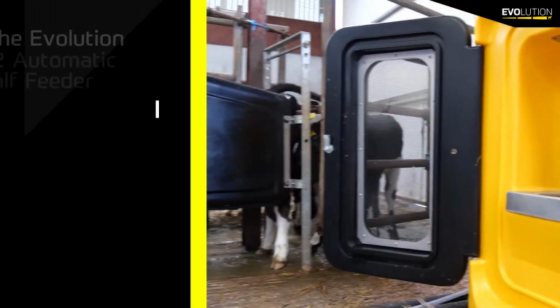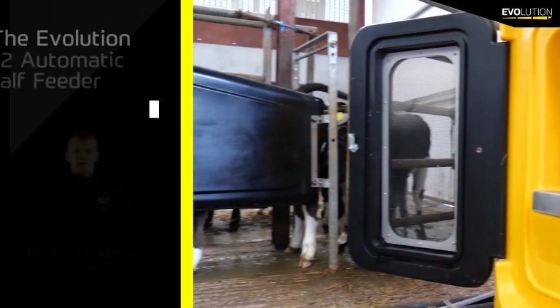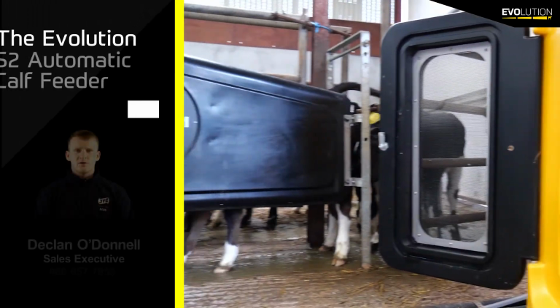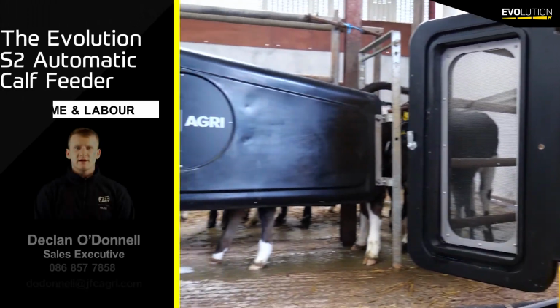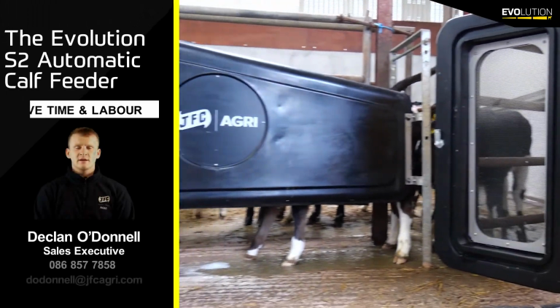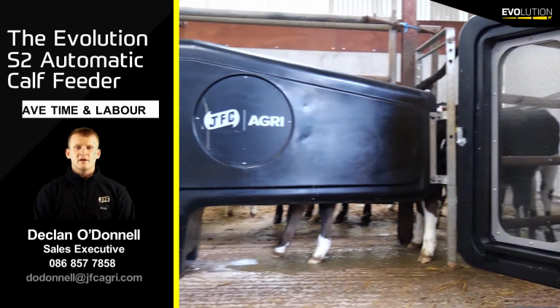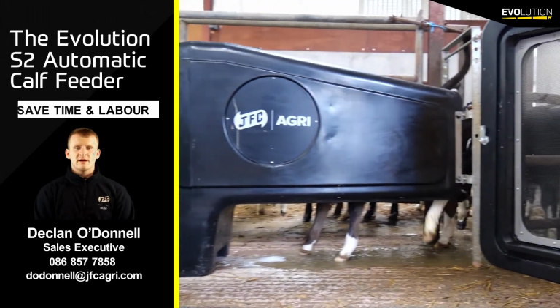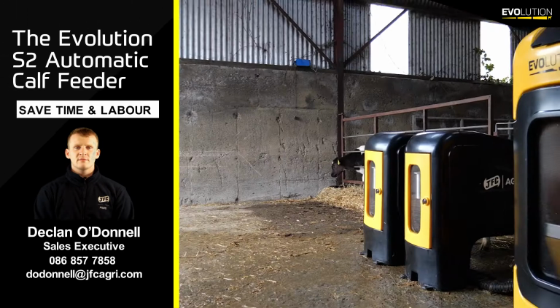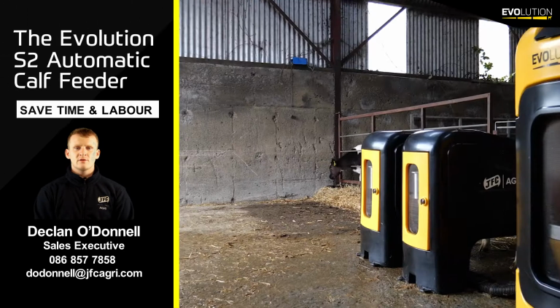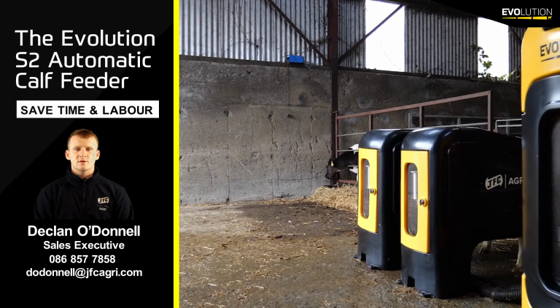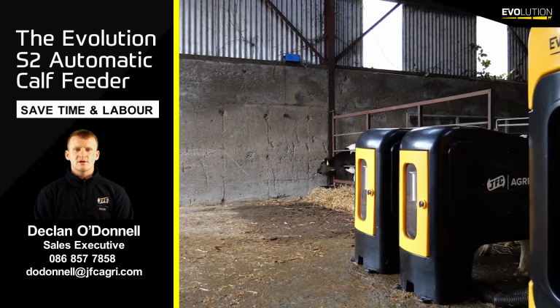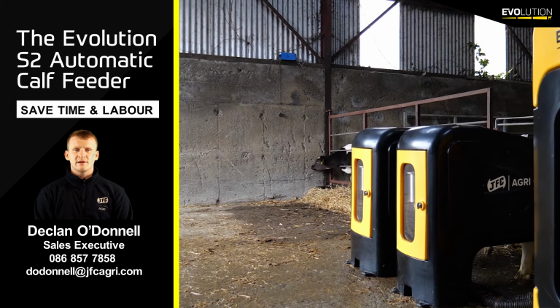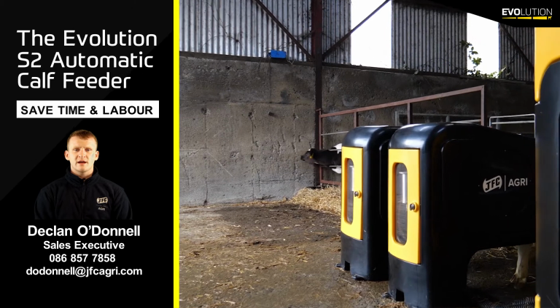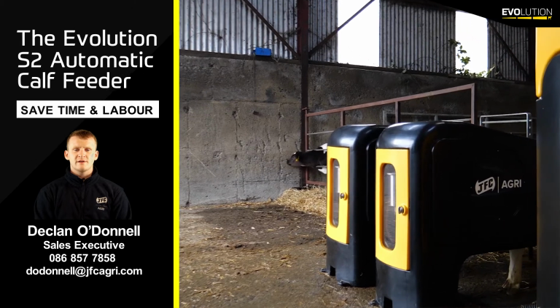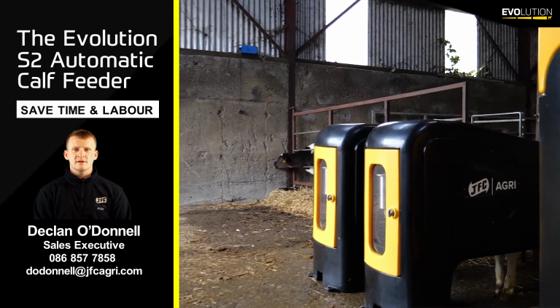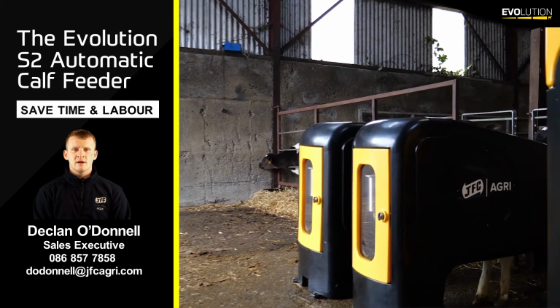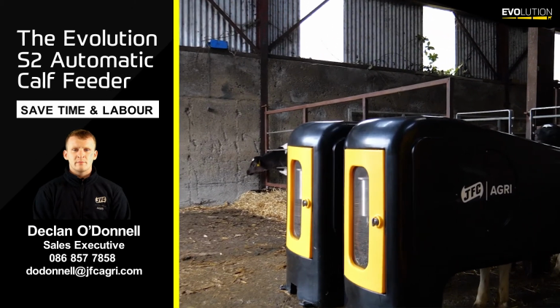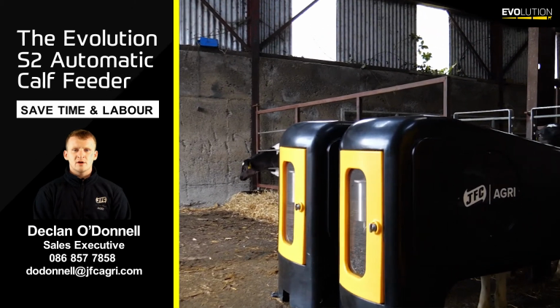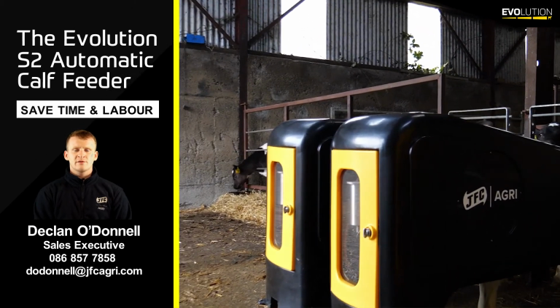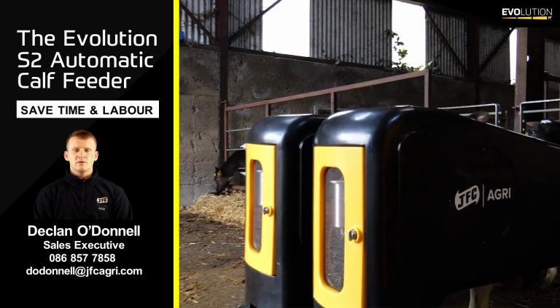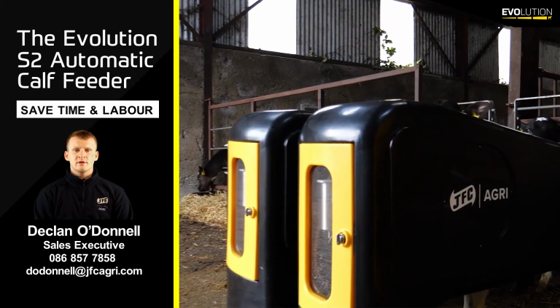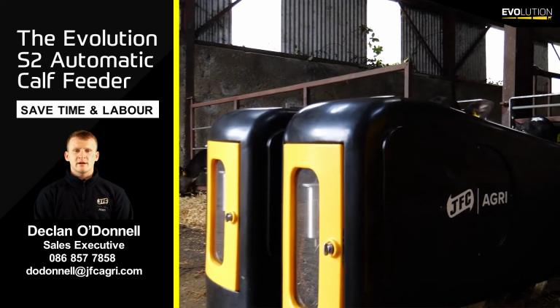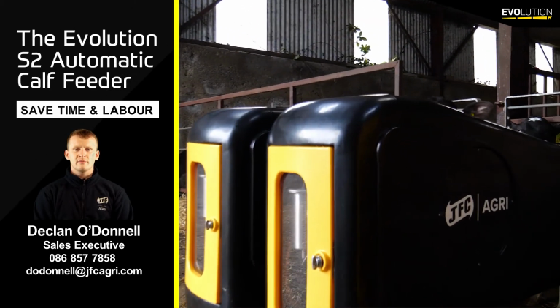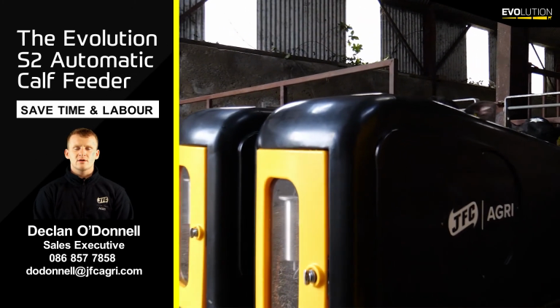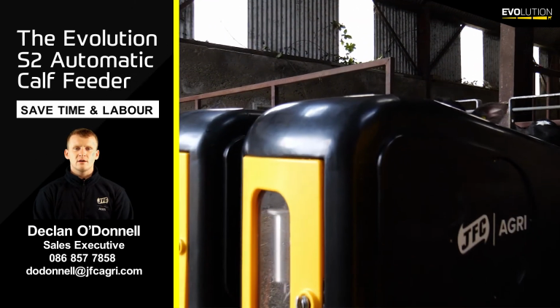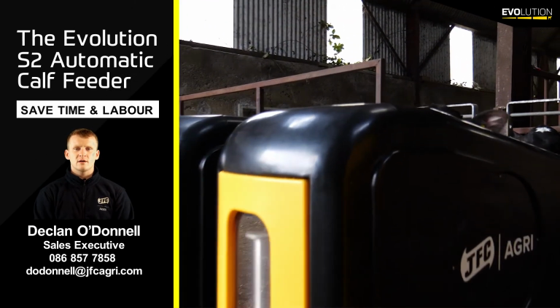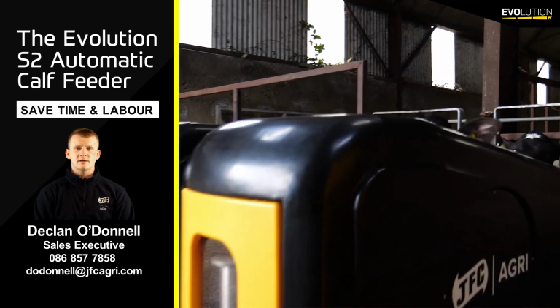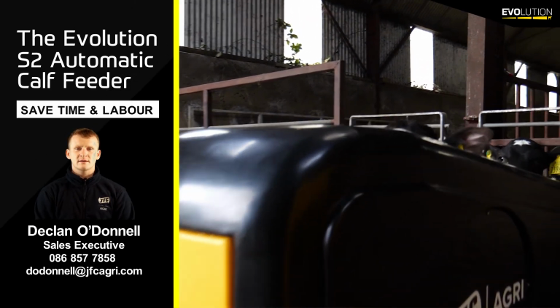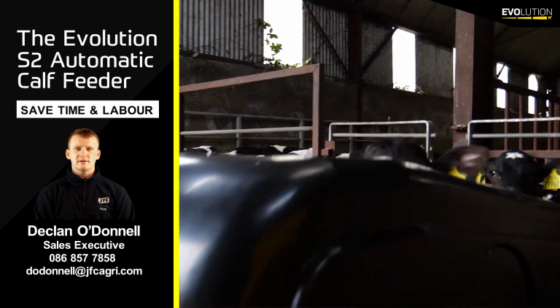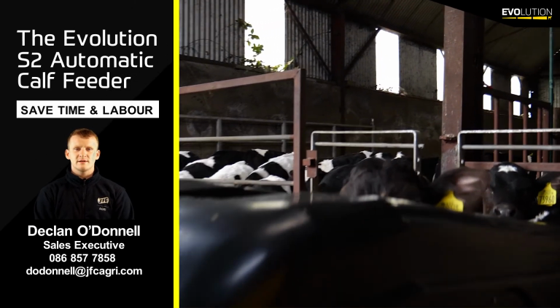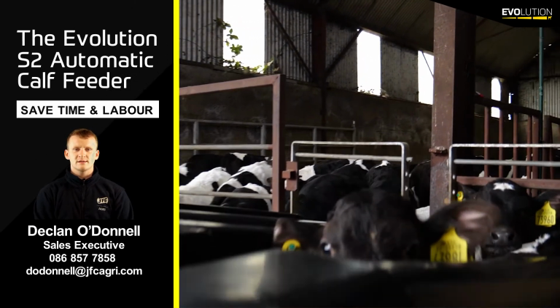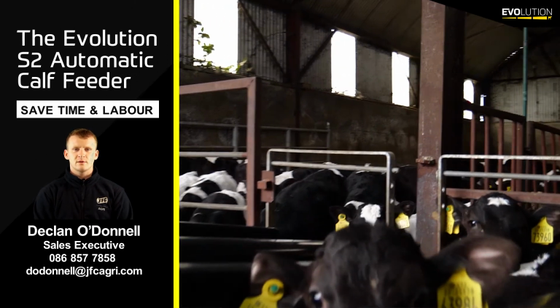If you are thinking of making a move towards automatic calf feeding, pick up the phone and give me a call, or contact me at the details below.